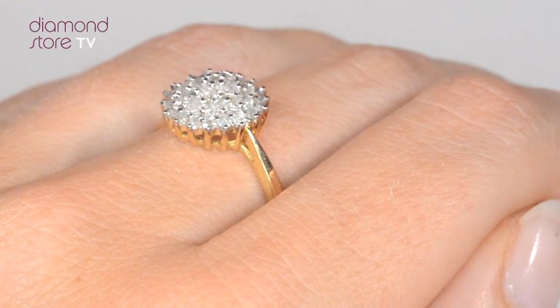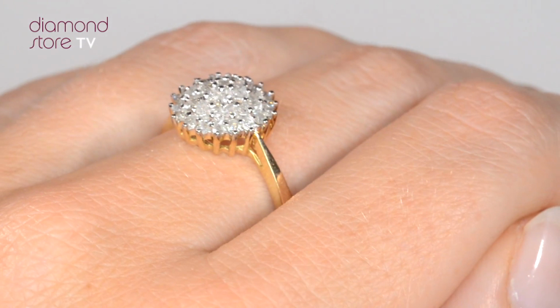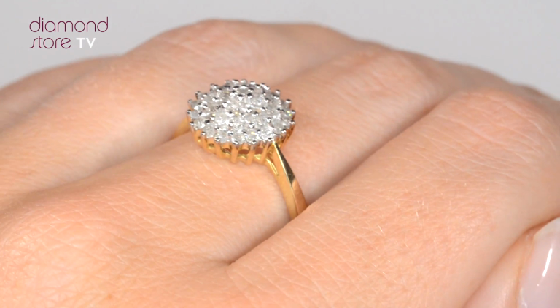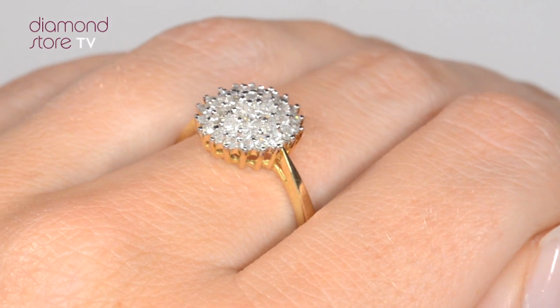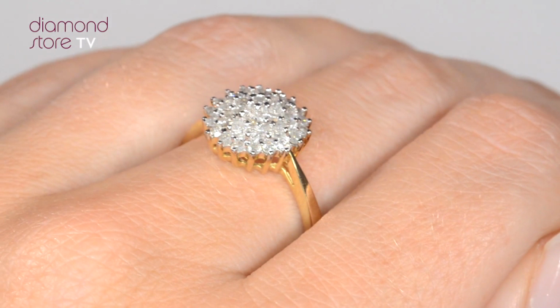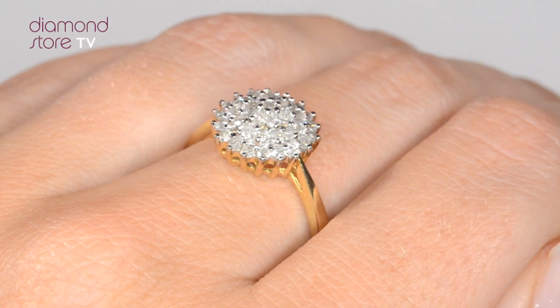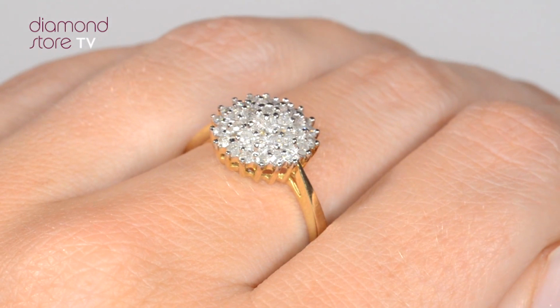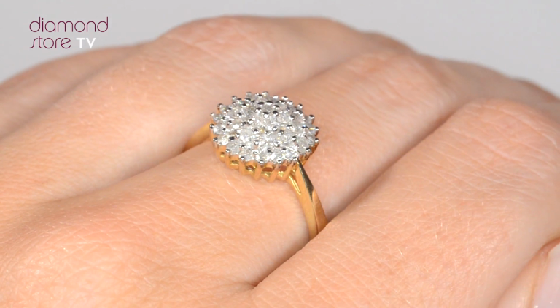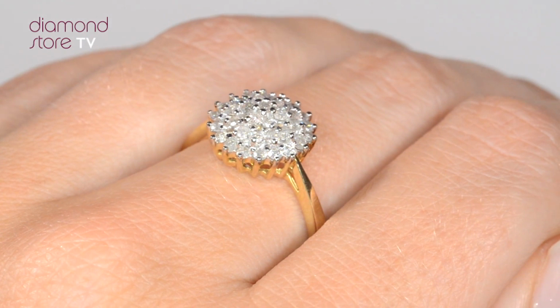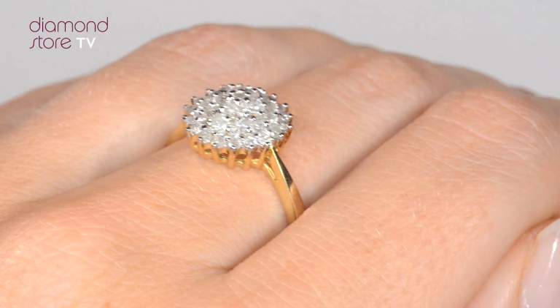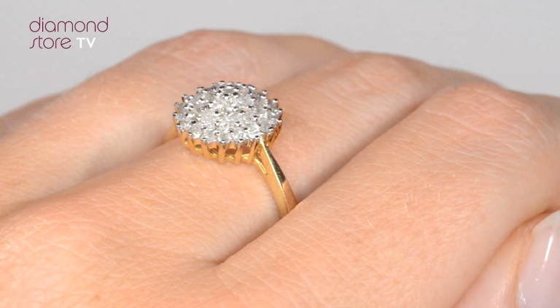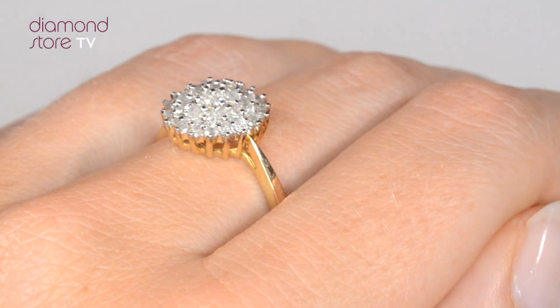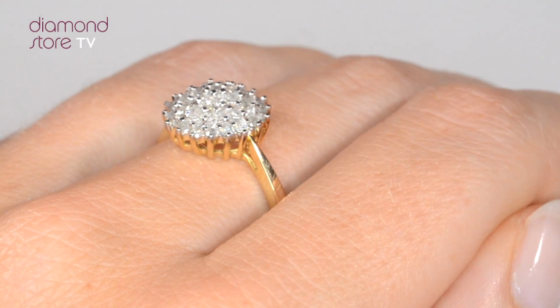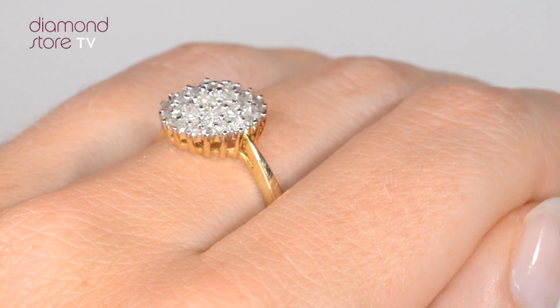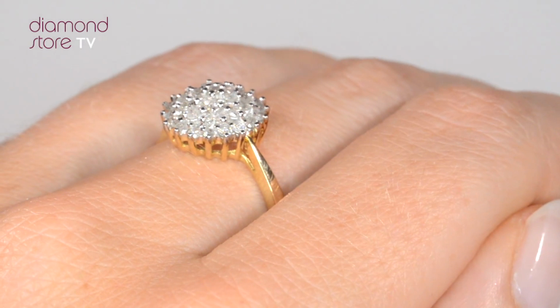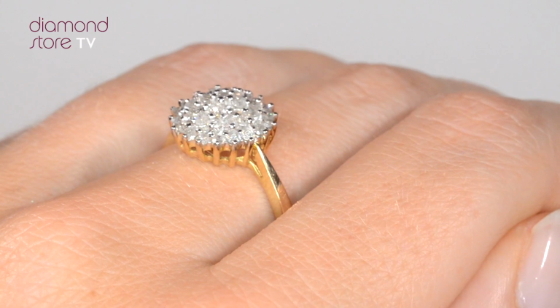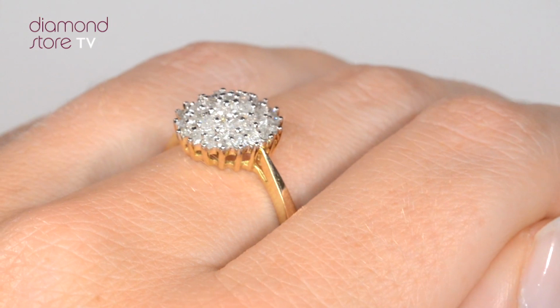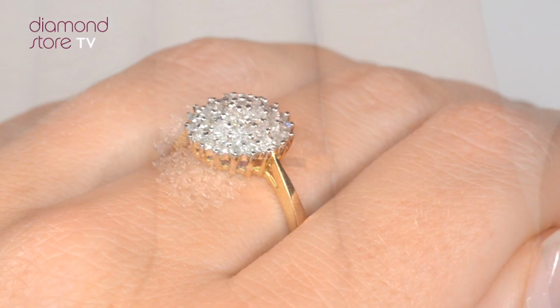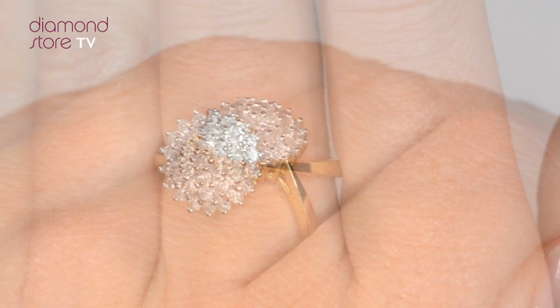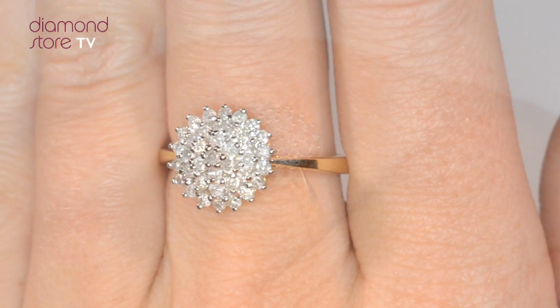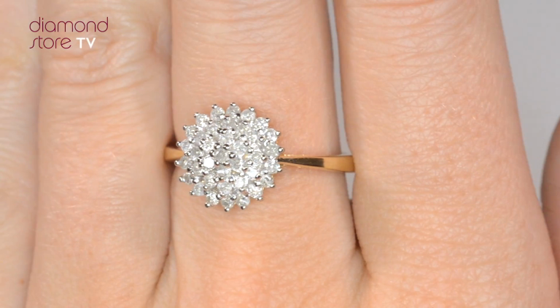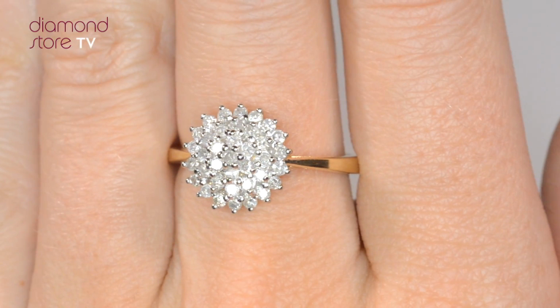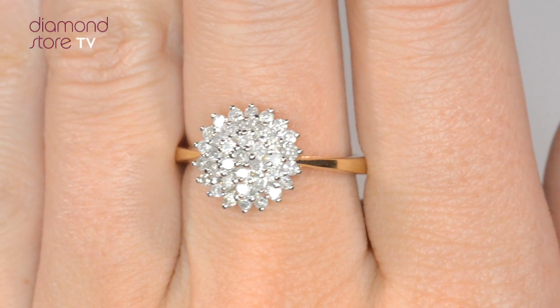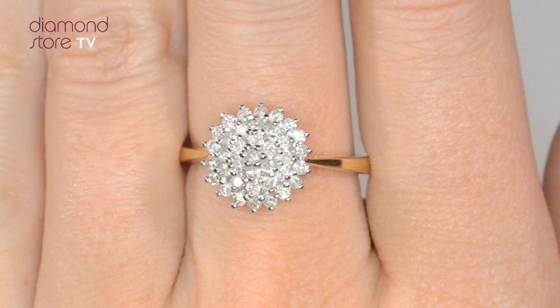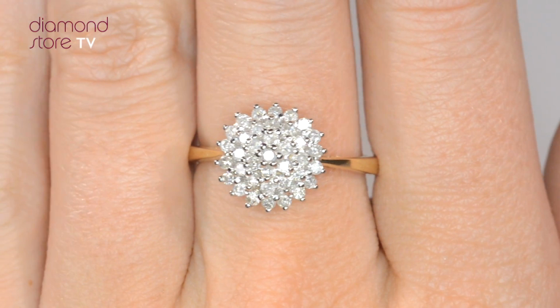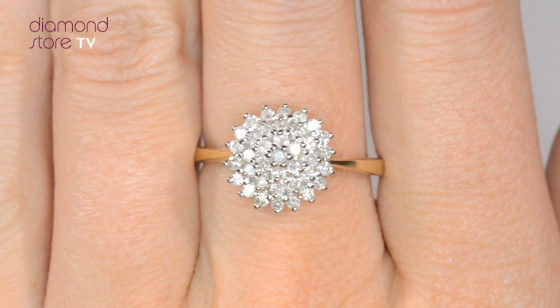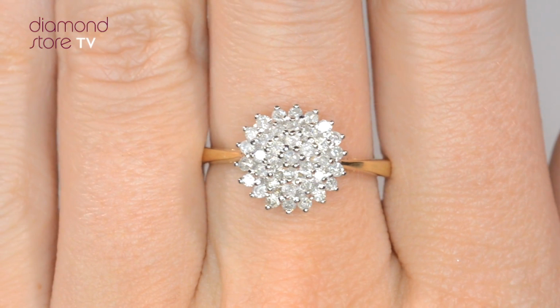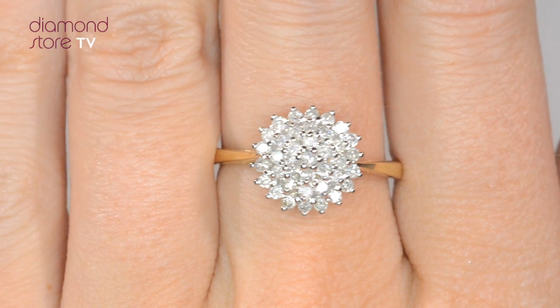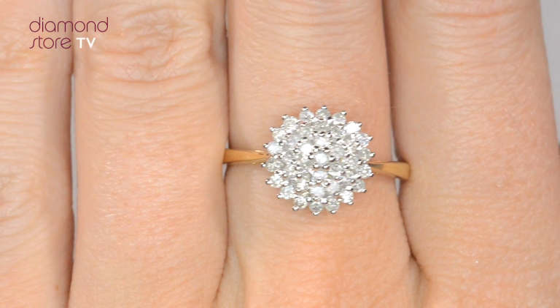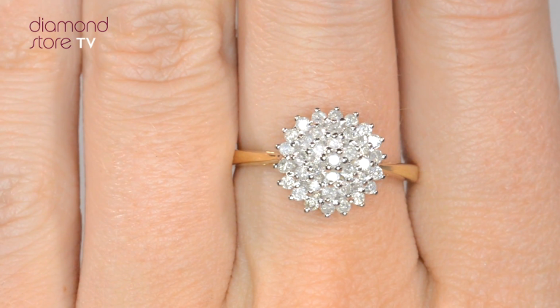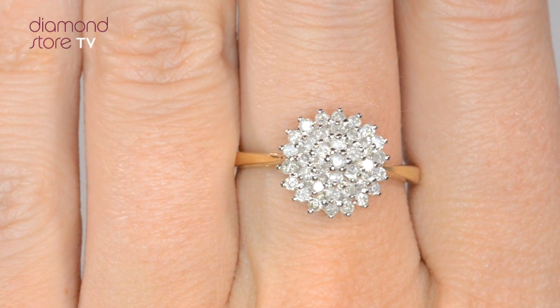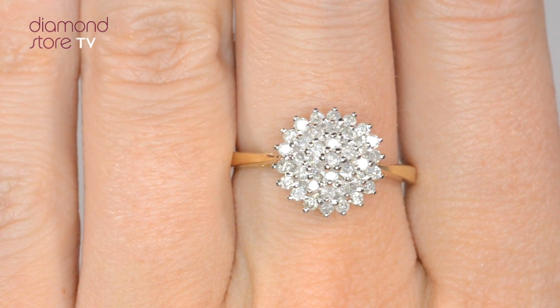With free UK delivery, your ring arrives in plain discreet outer packaging so as not to spoil any surprises.